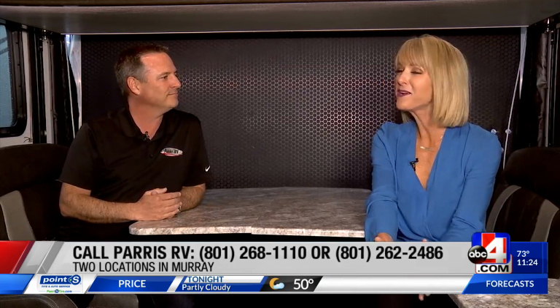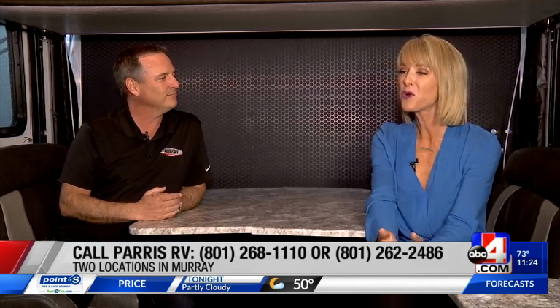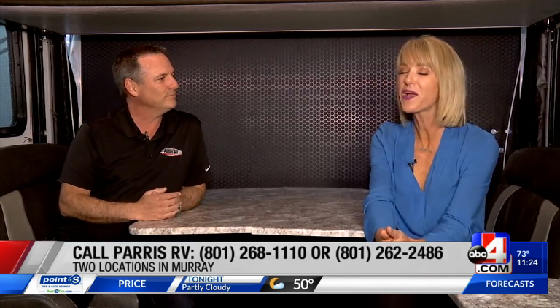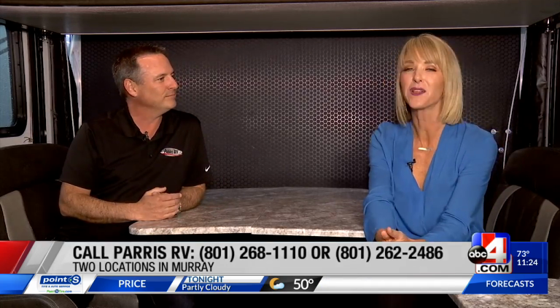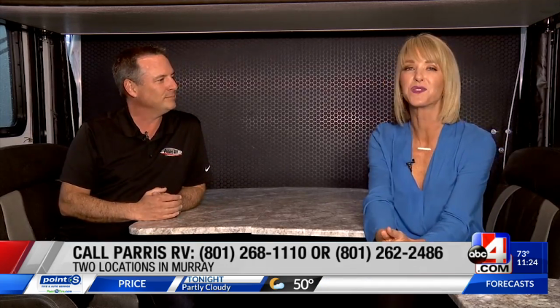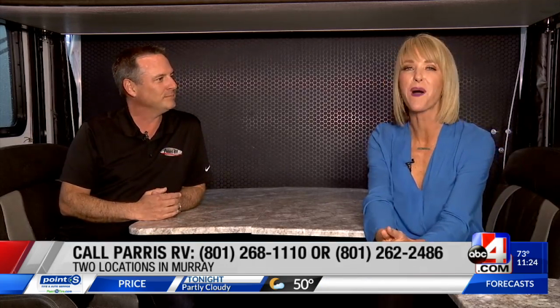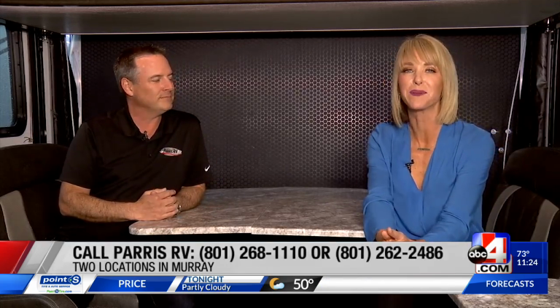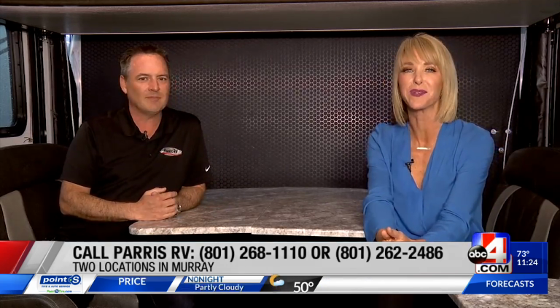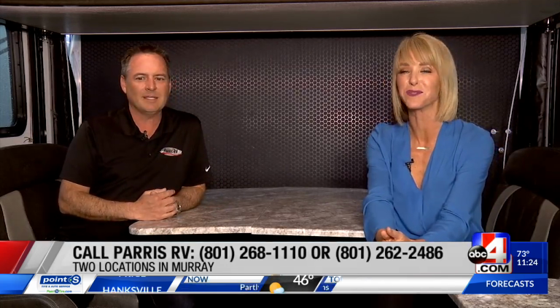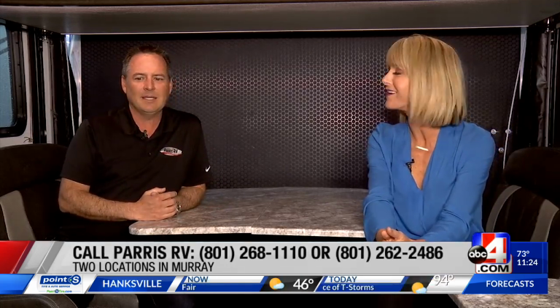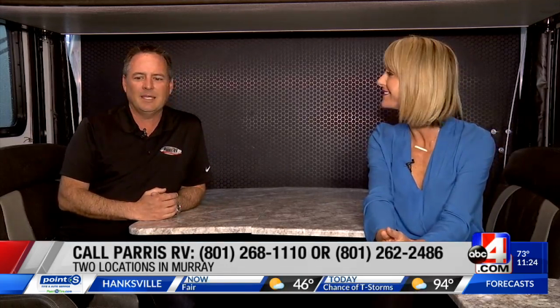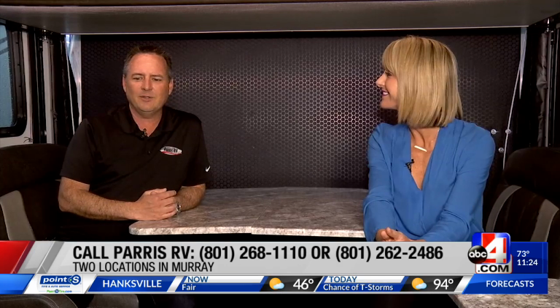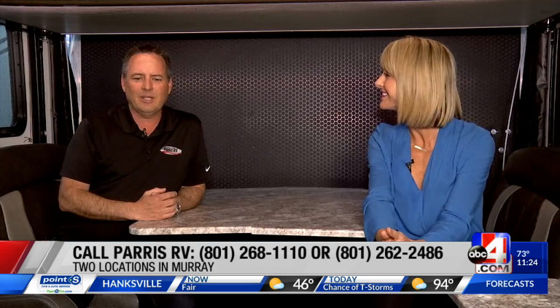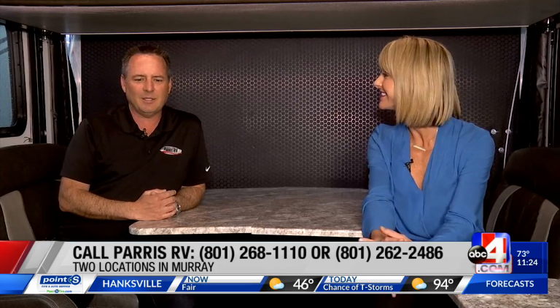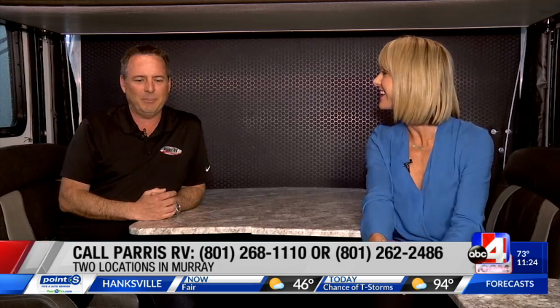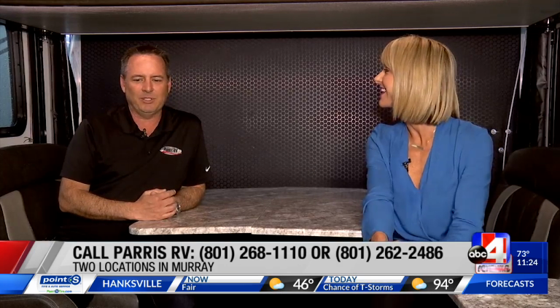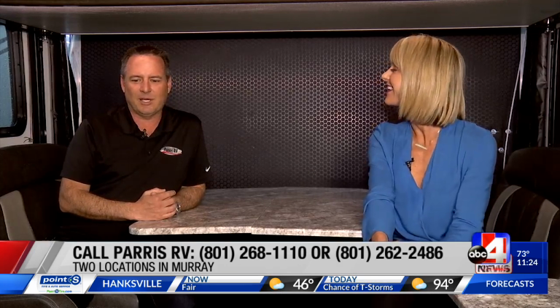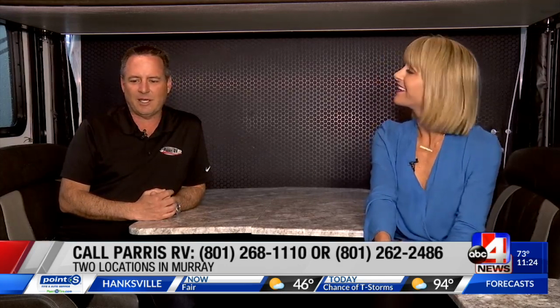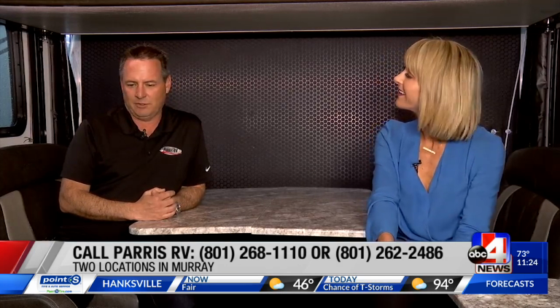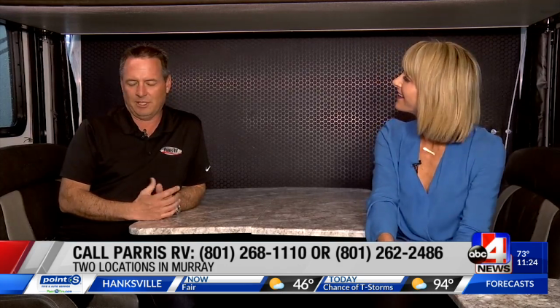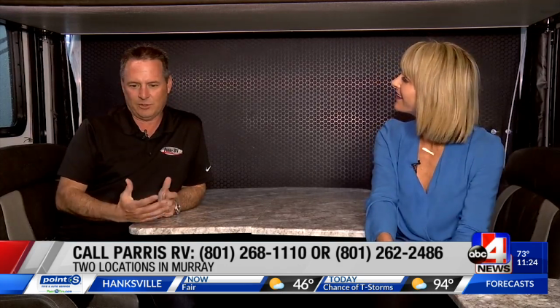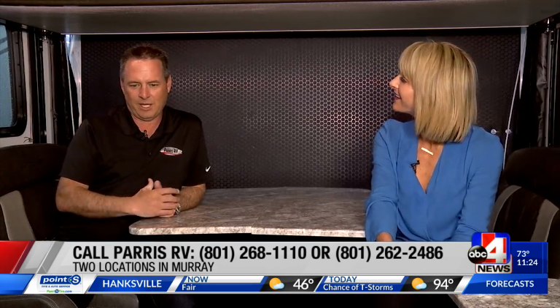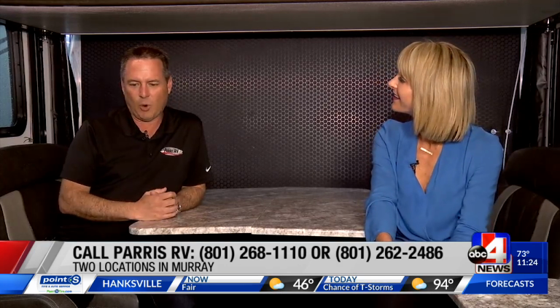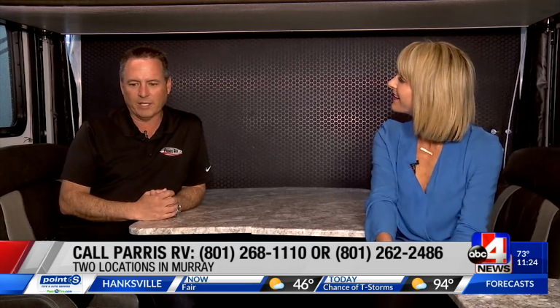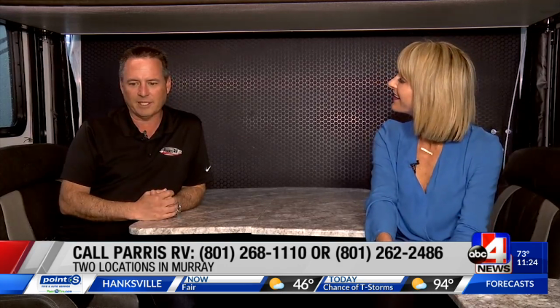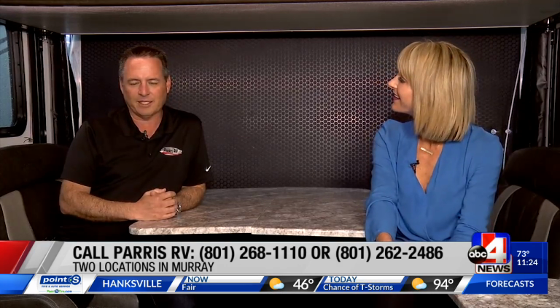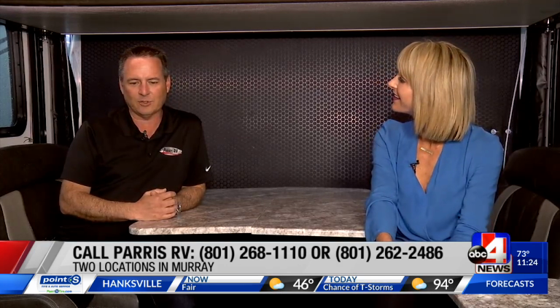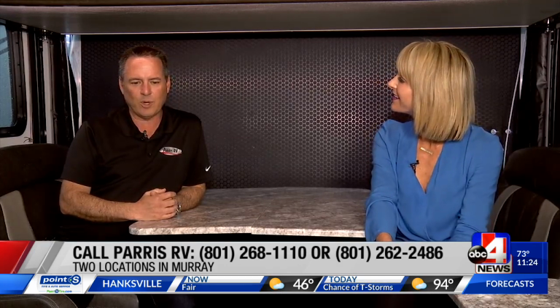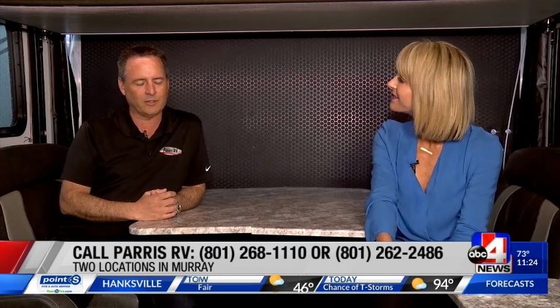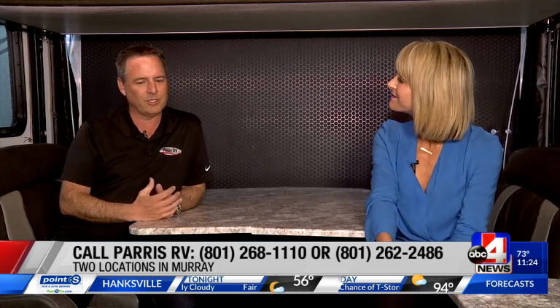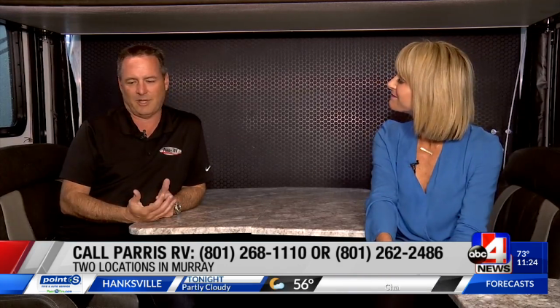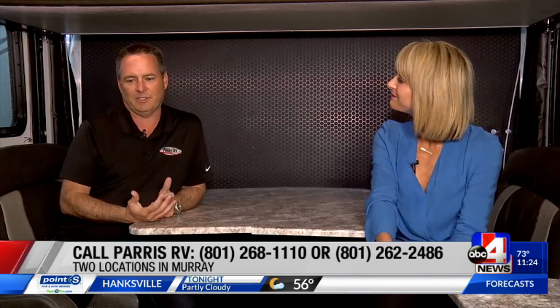Why are toy haulers so popular in Utah? Lots of people in Utah have toys, and so toy haulers are just obviously a natural thing for them.